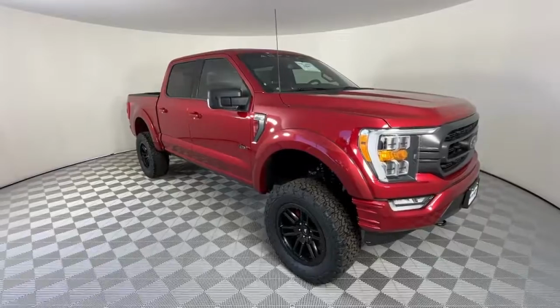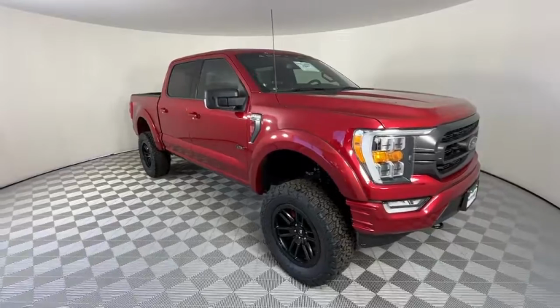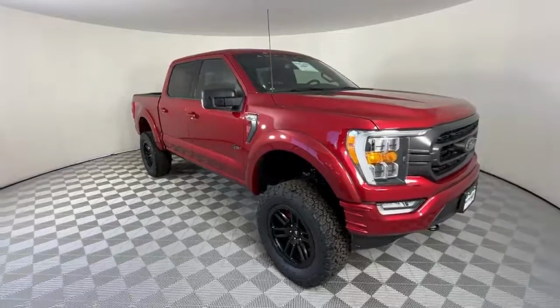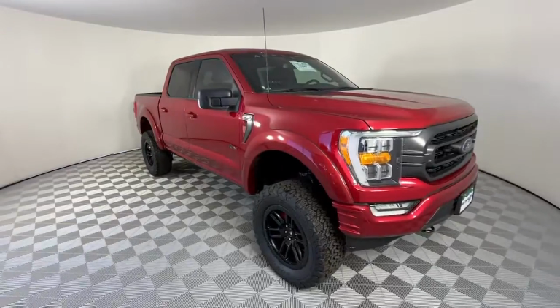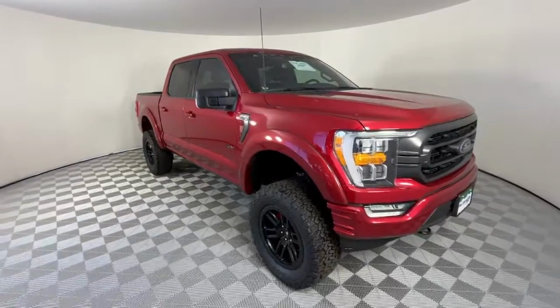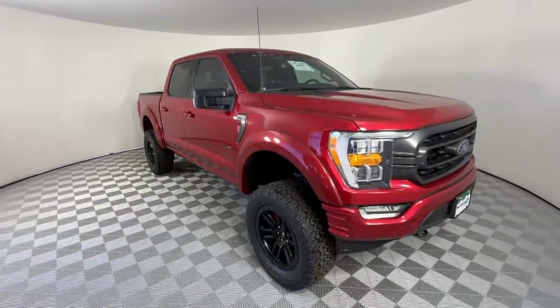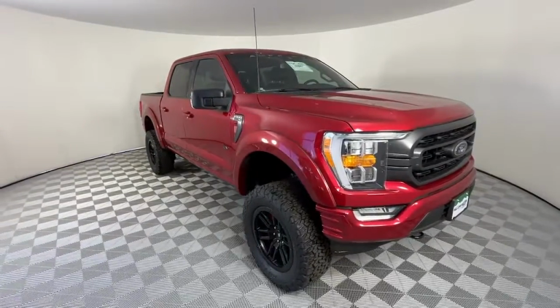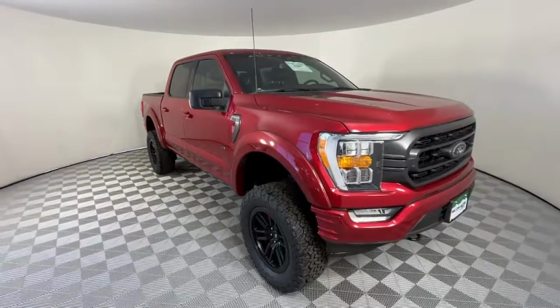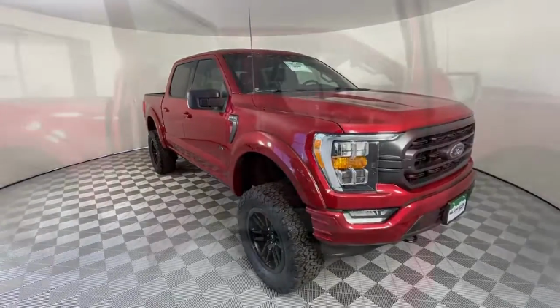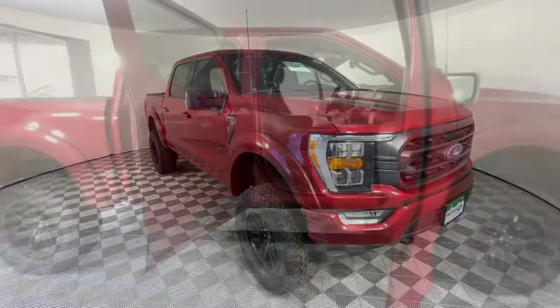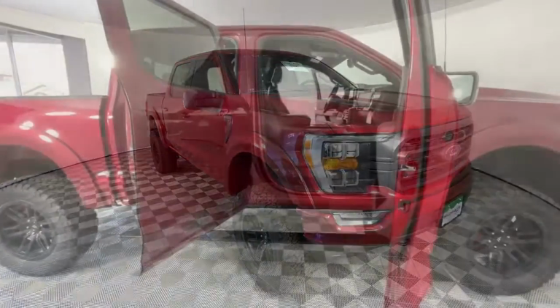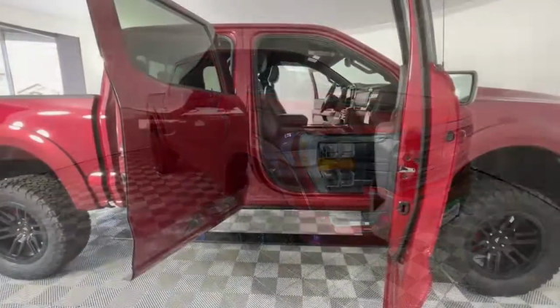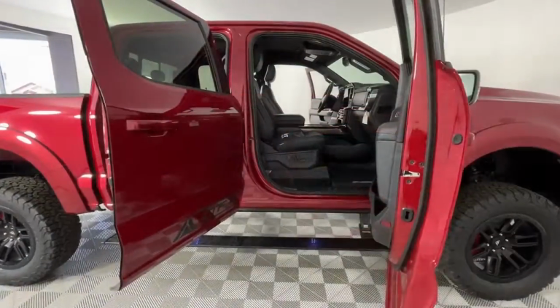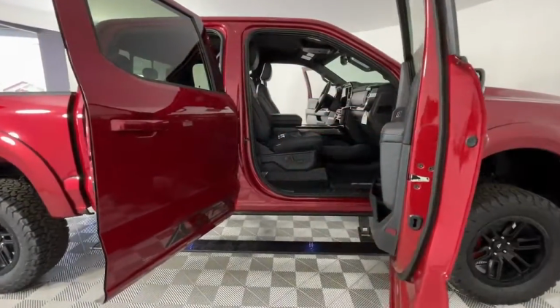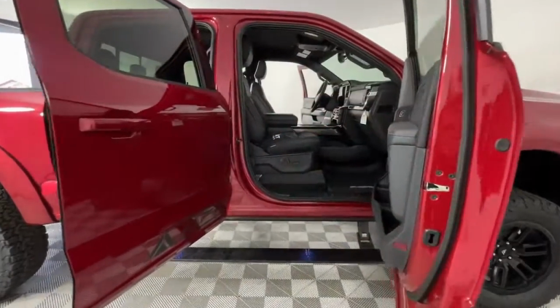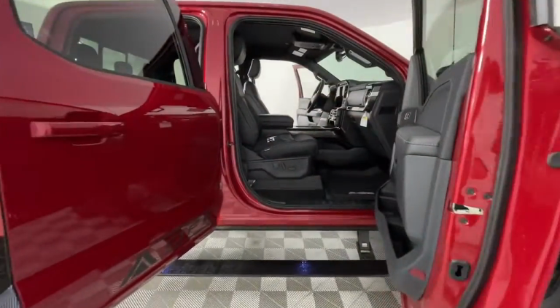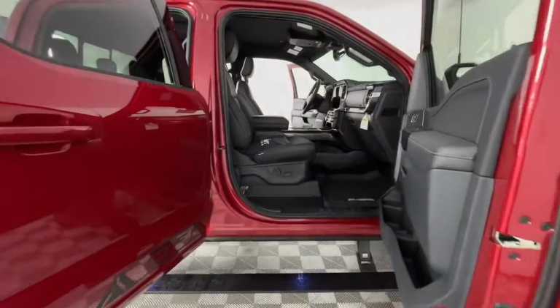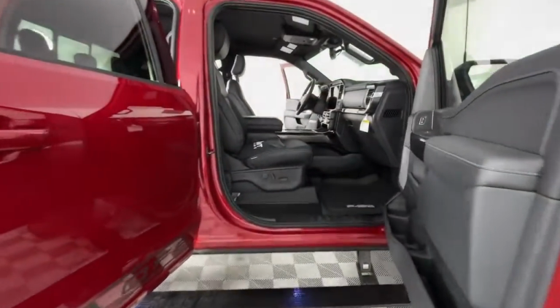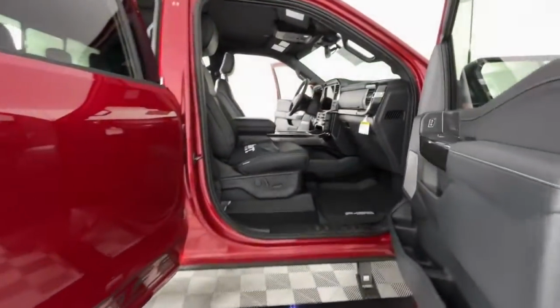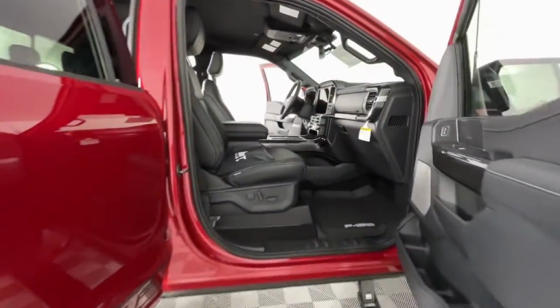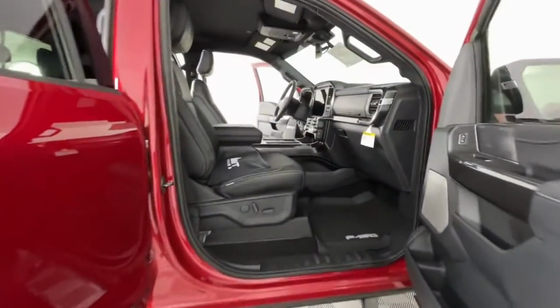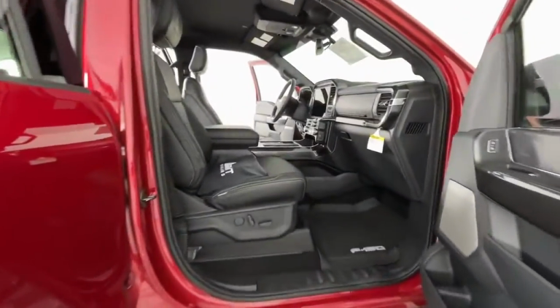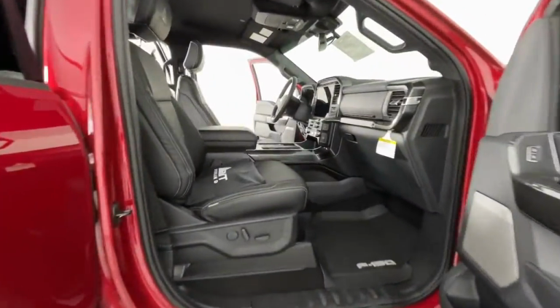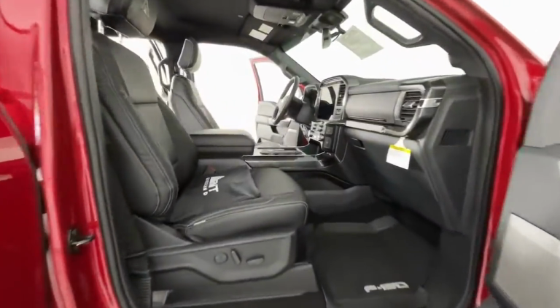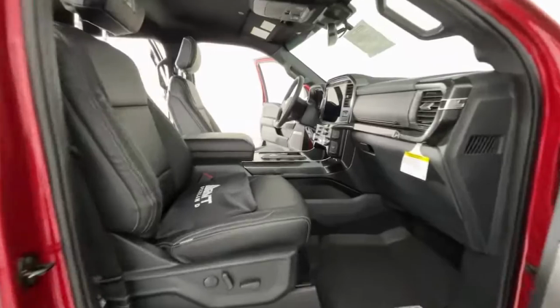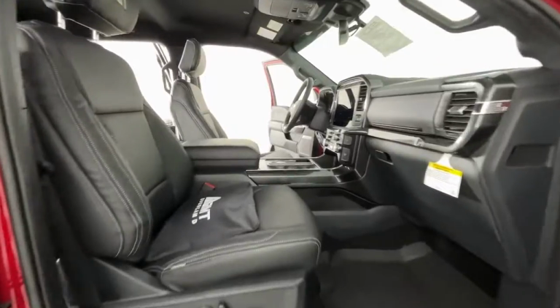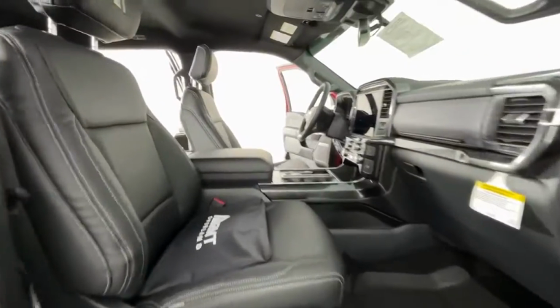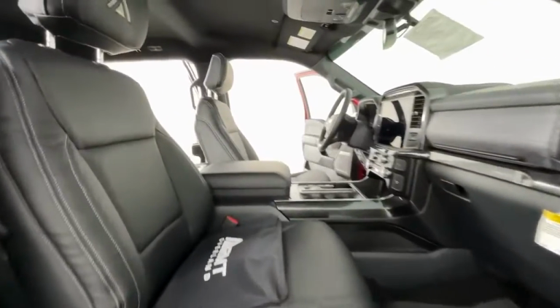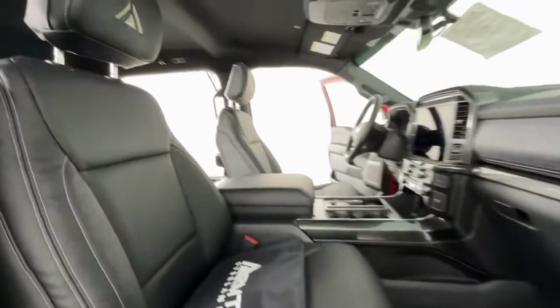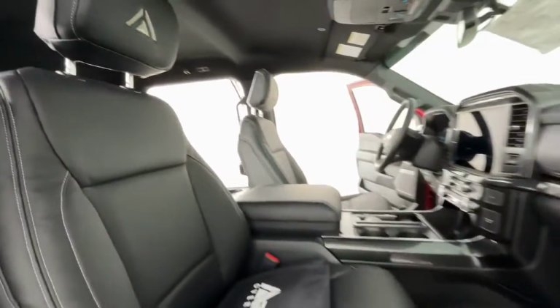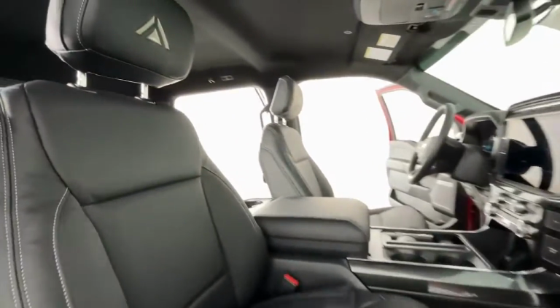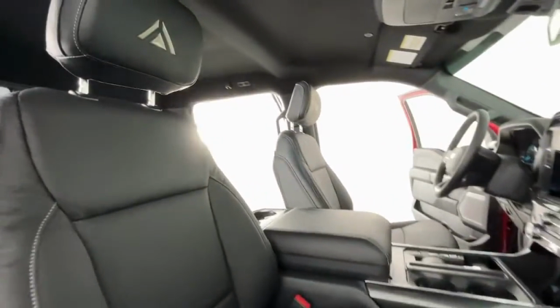Wi-Fi hotspot, stability control, tow hooks, intermittent wipers, and pass-through rear seat.